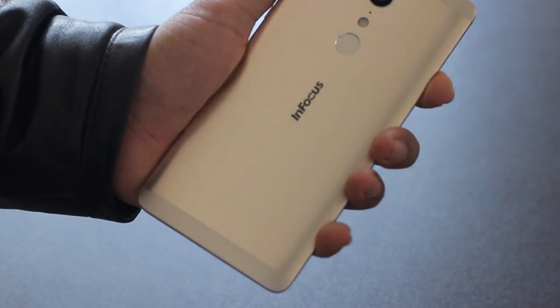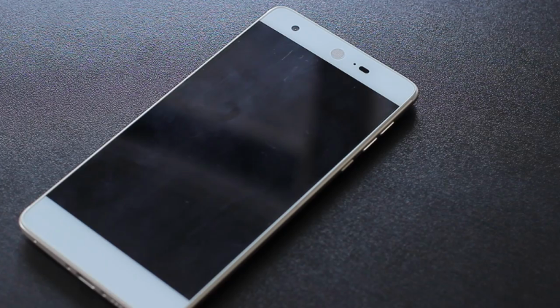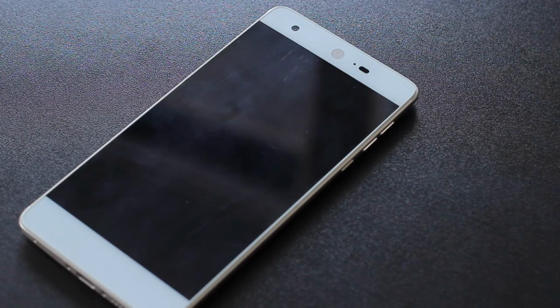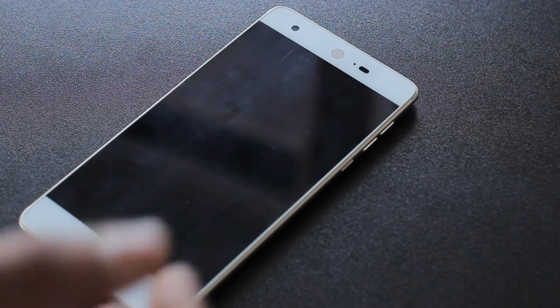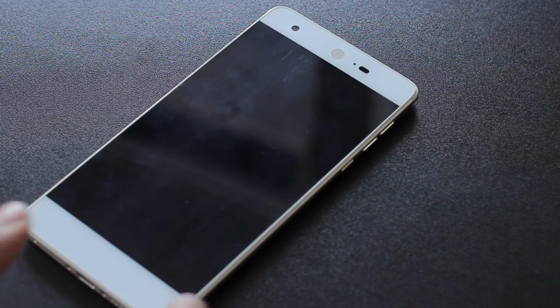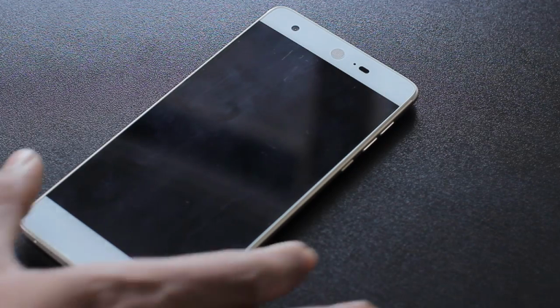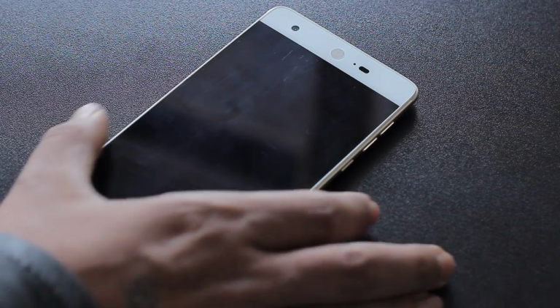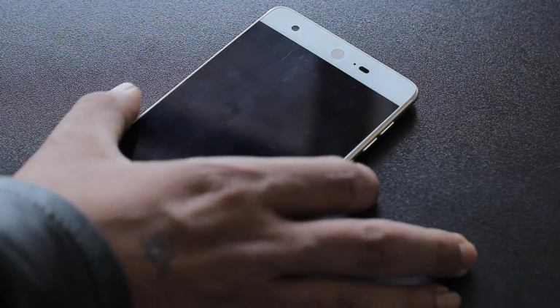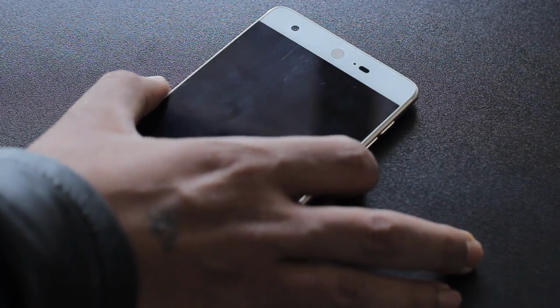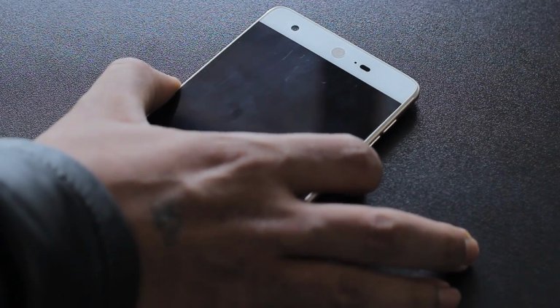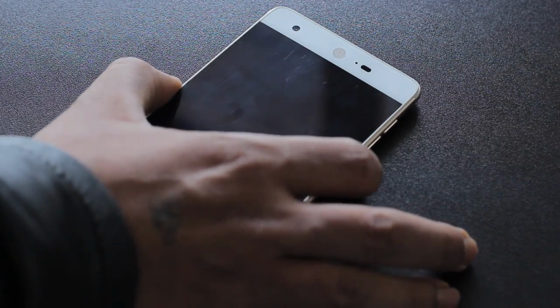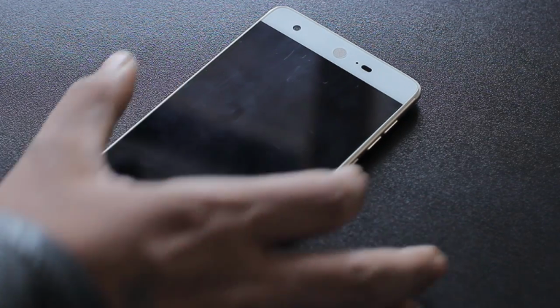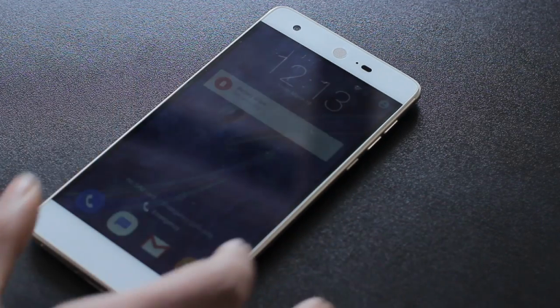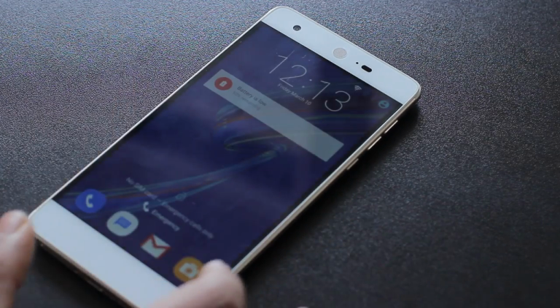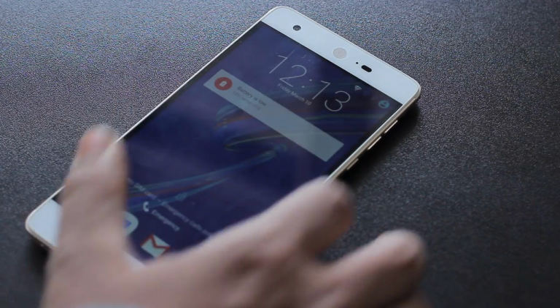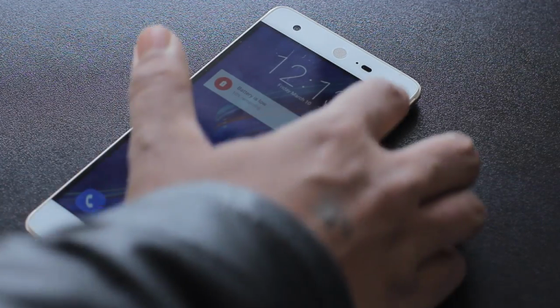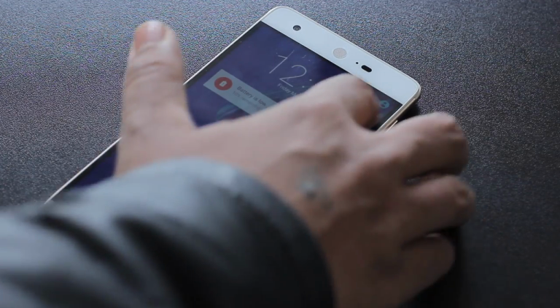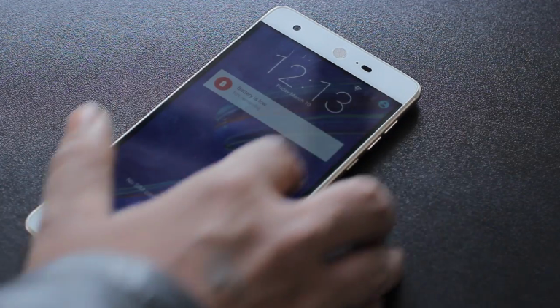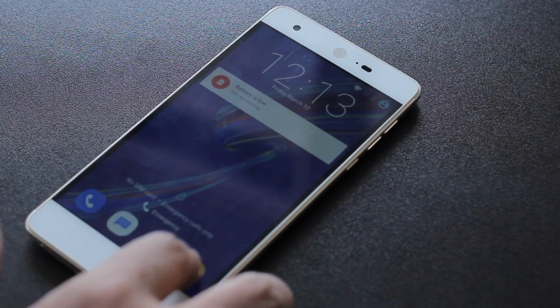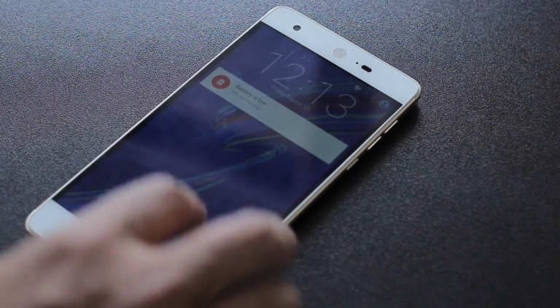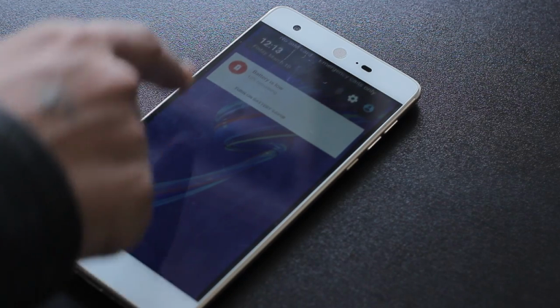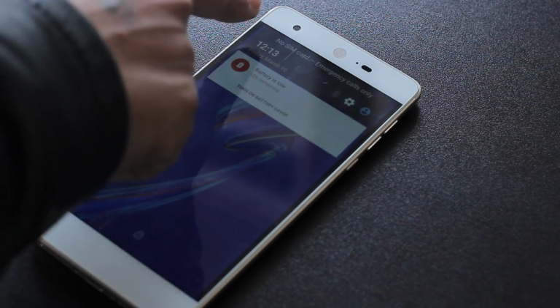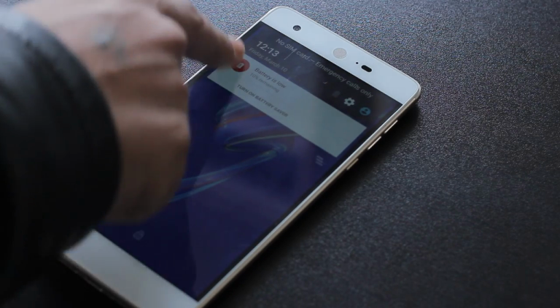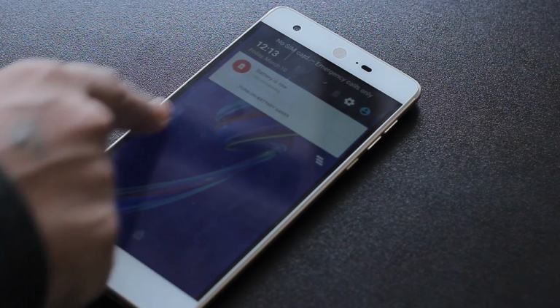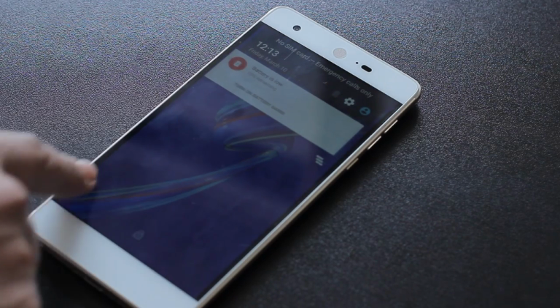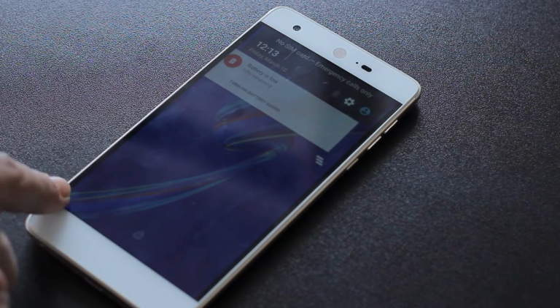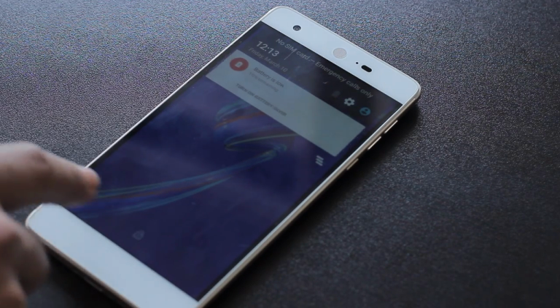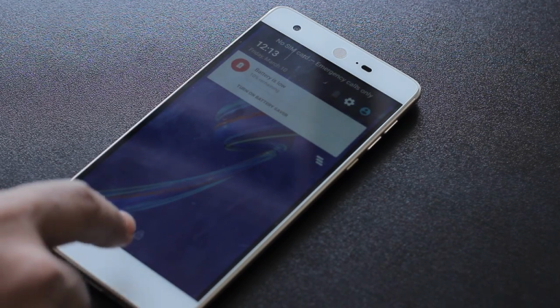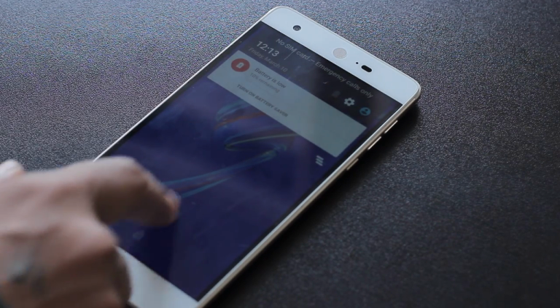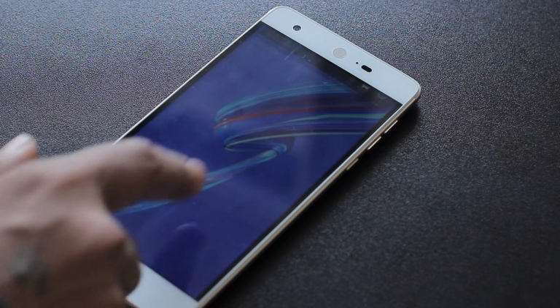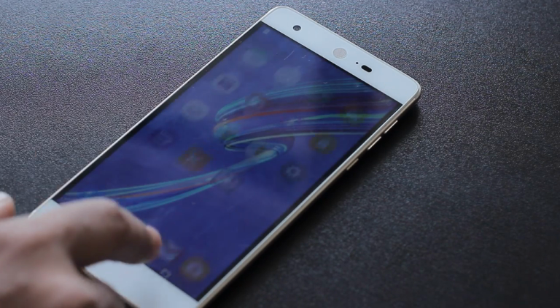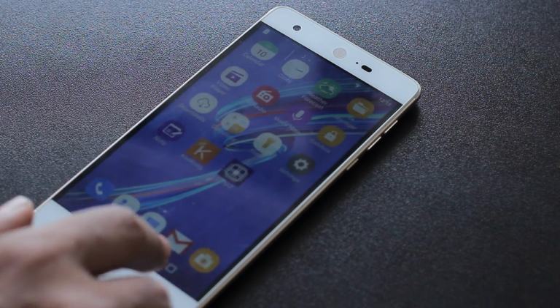The design at the front, however, looks bland and odd. The front bottom bezel is something I didn't like about the phone.